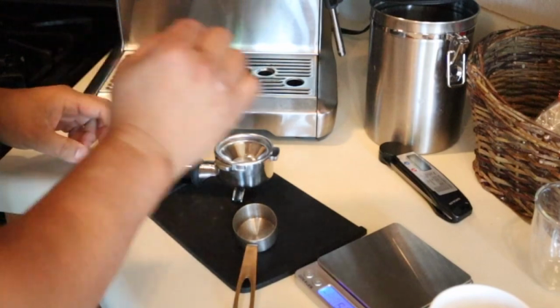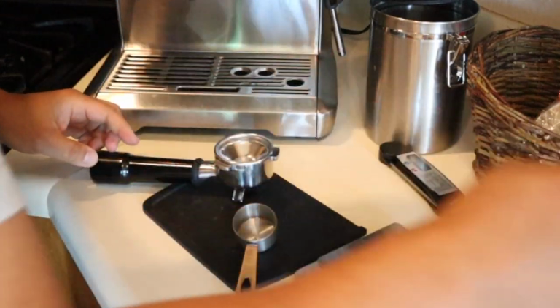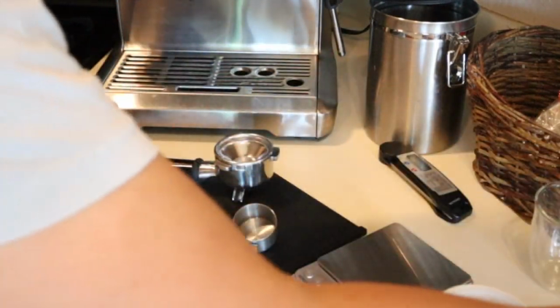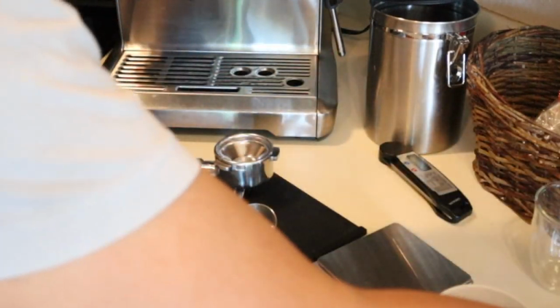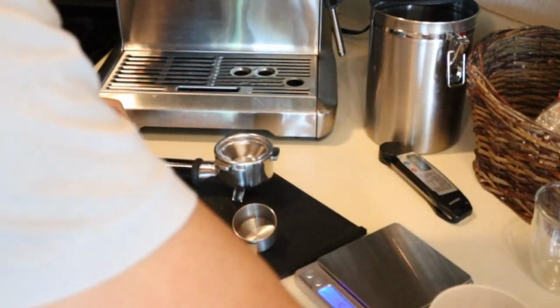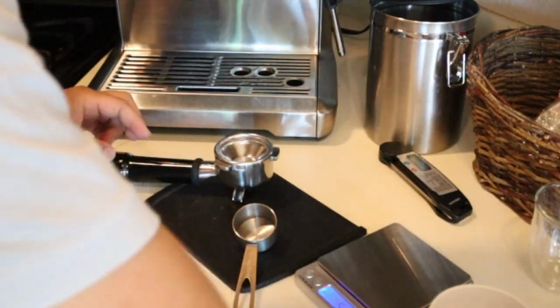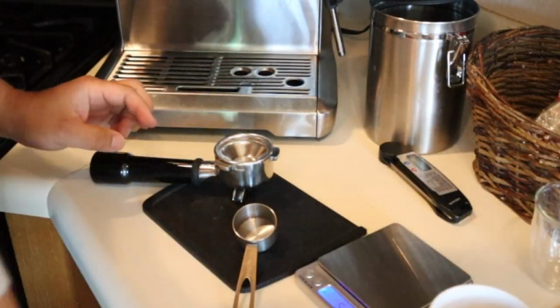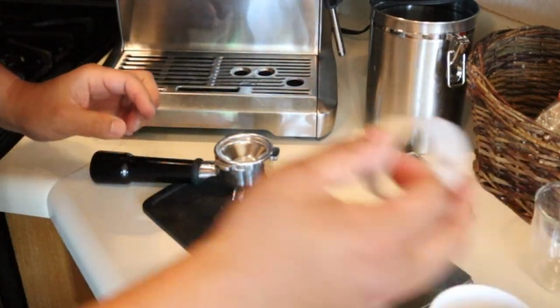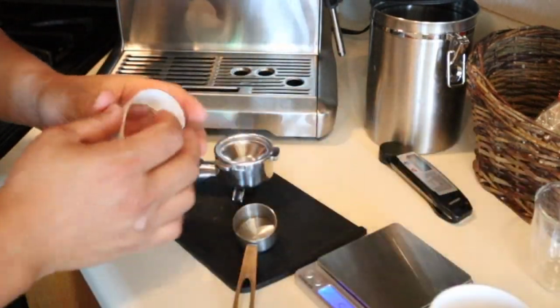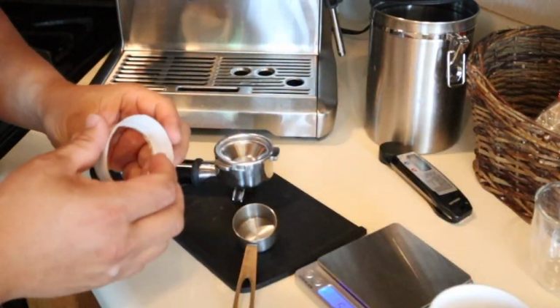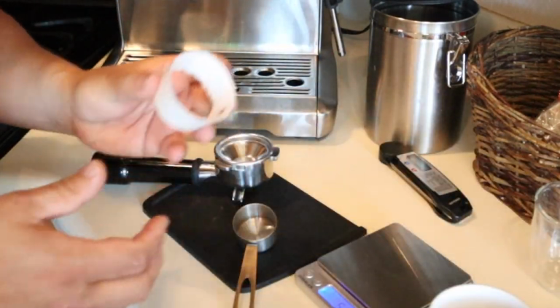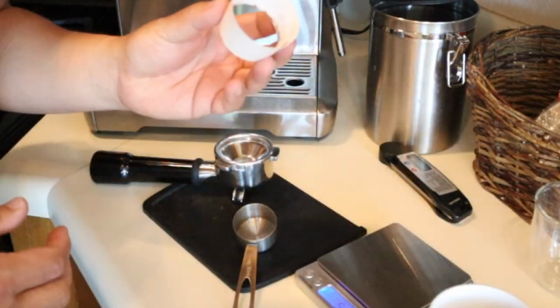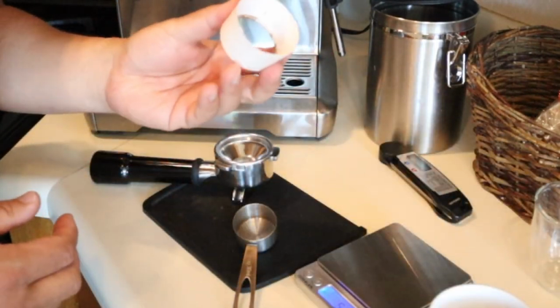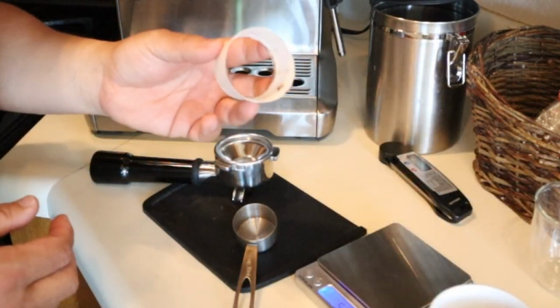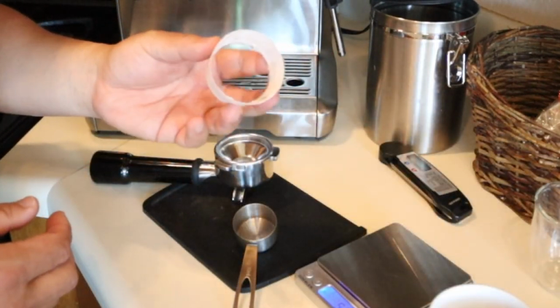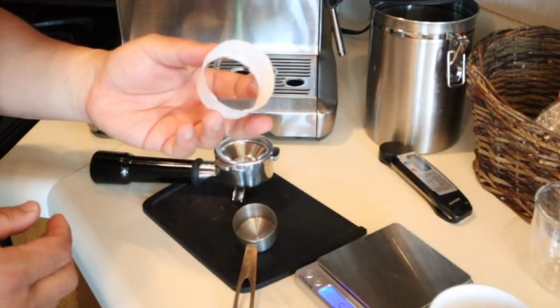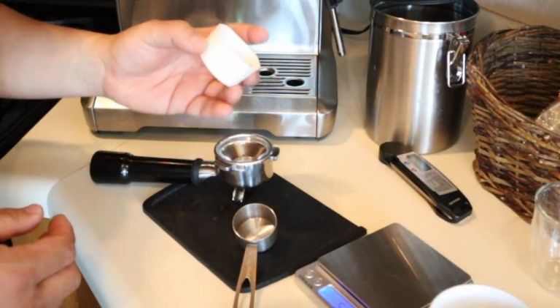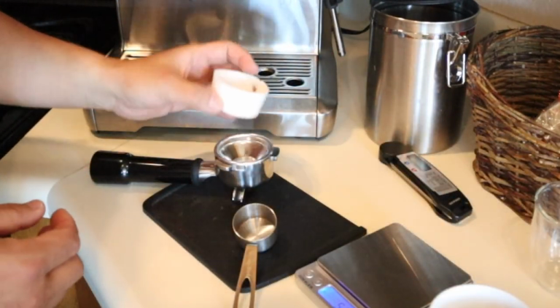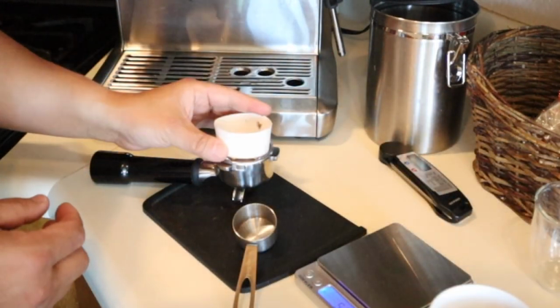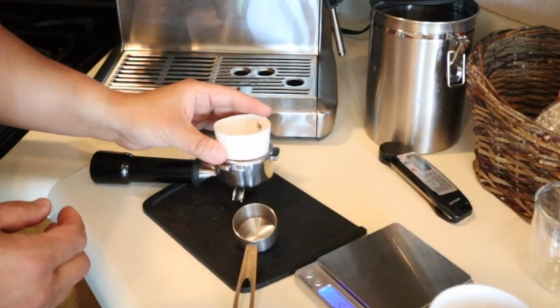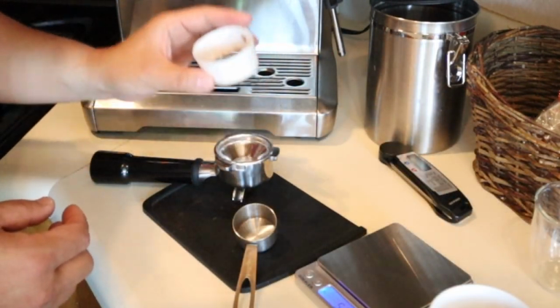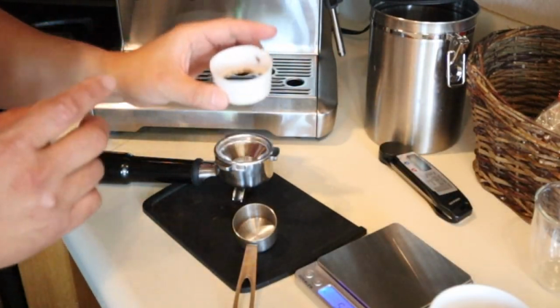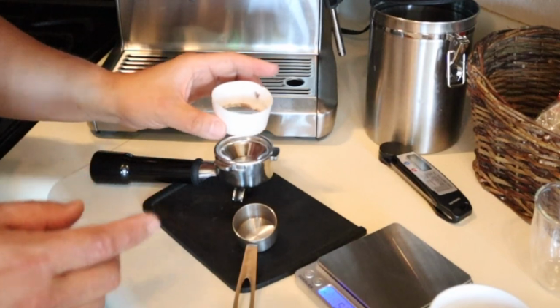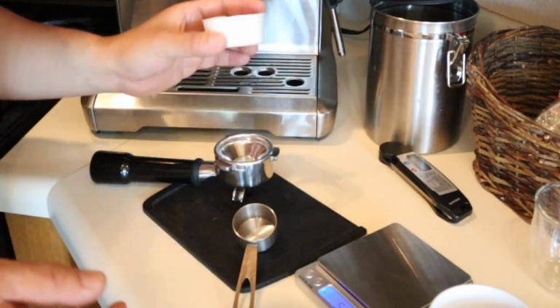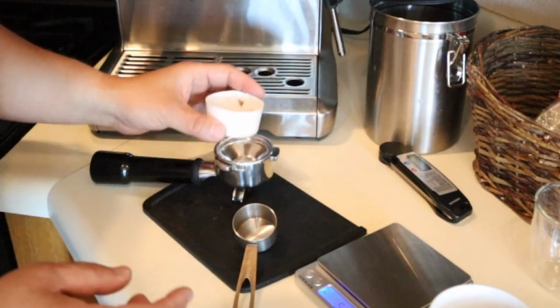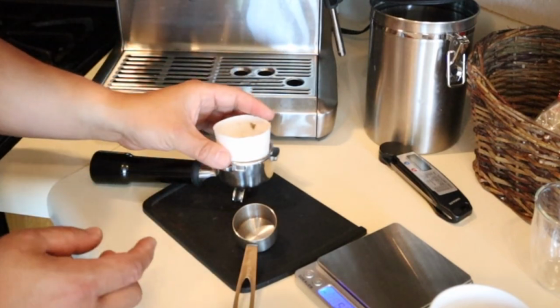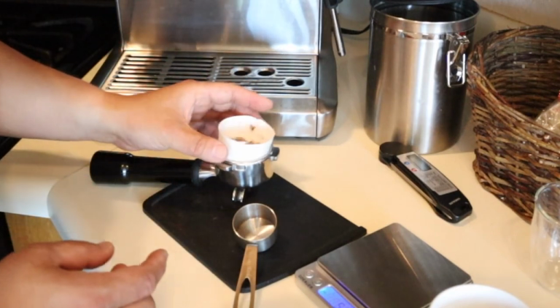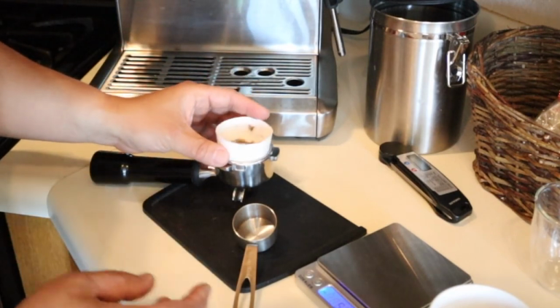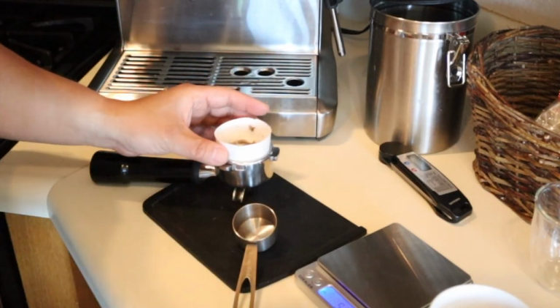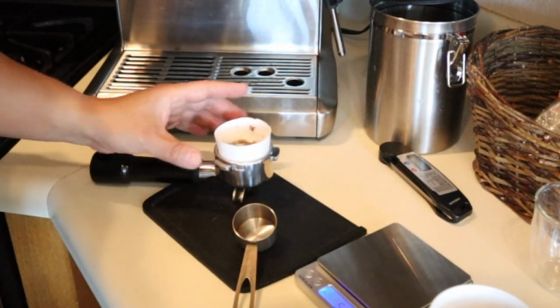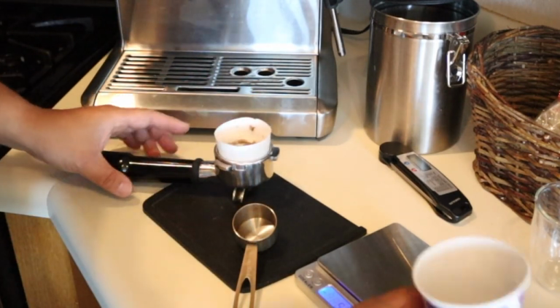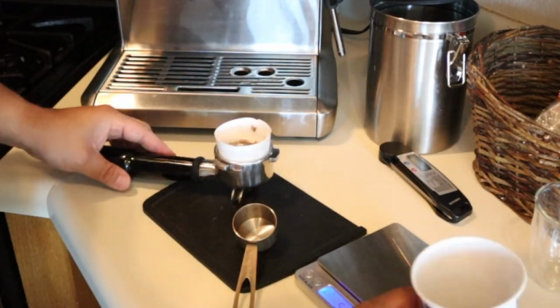In this case, I'm going to use my homemade dosing funnel. If you're interested, check out my other video as well.